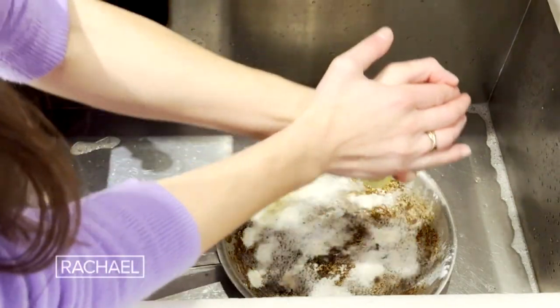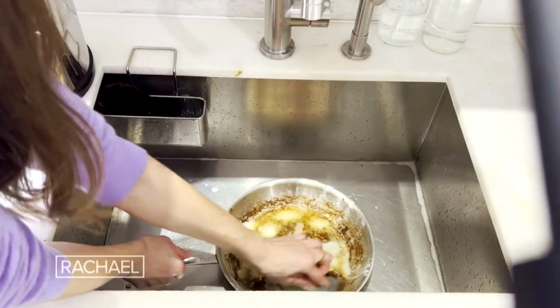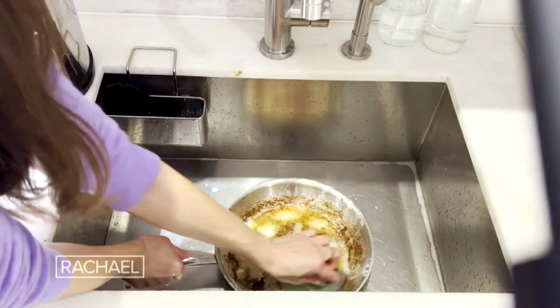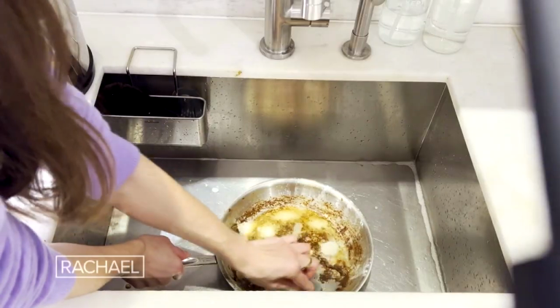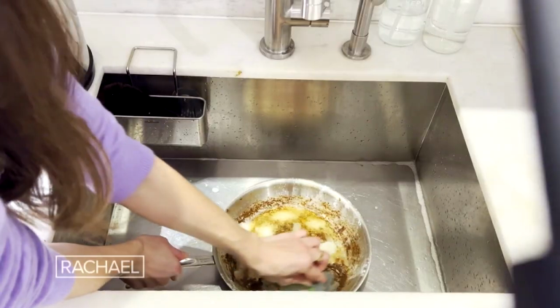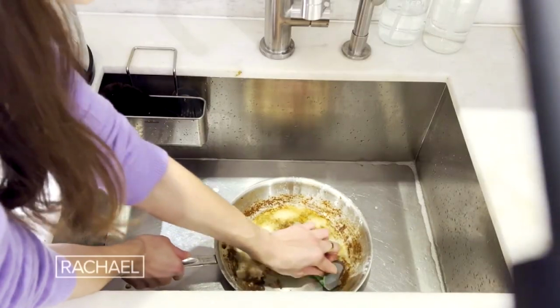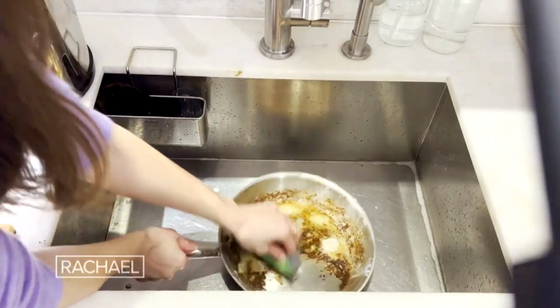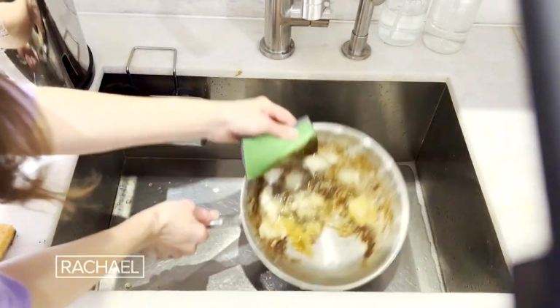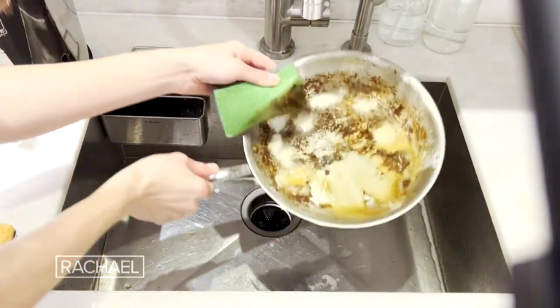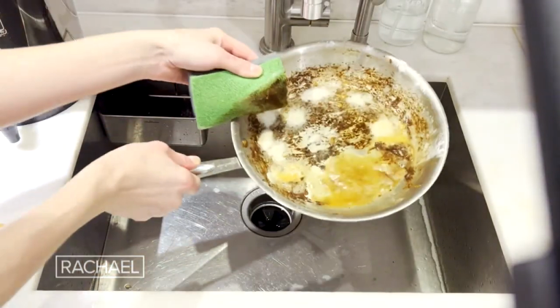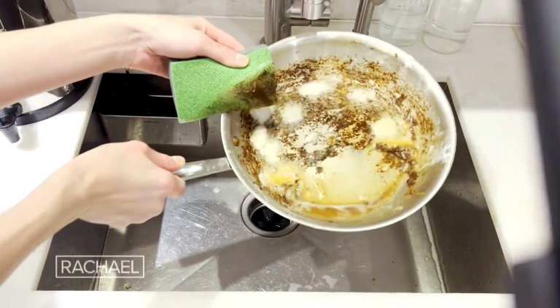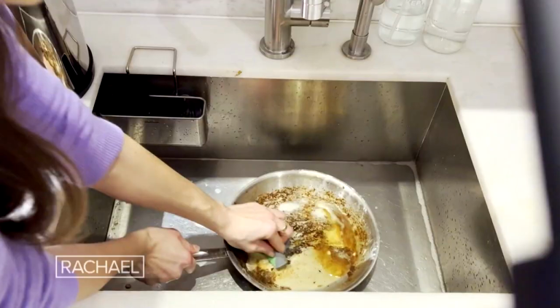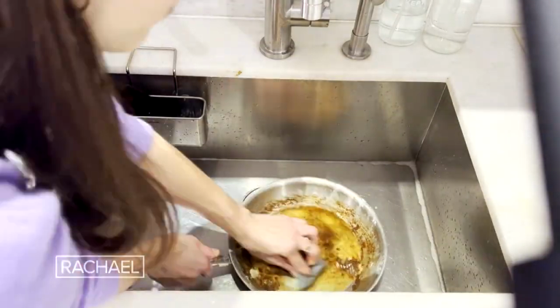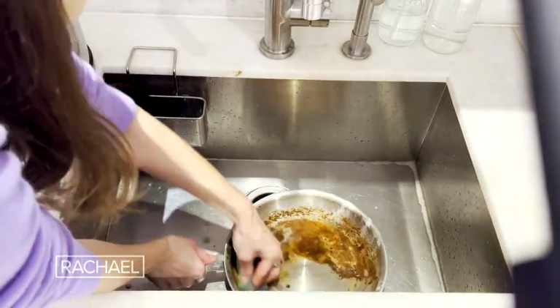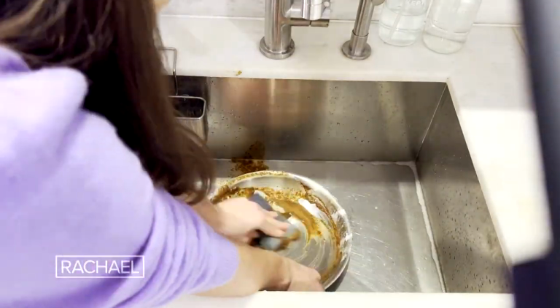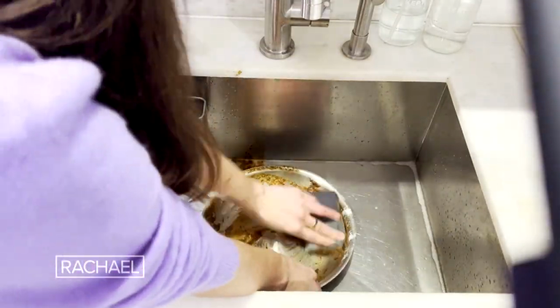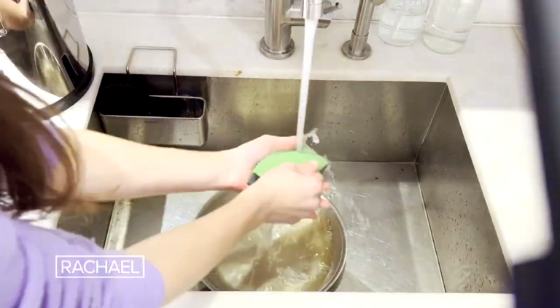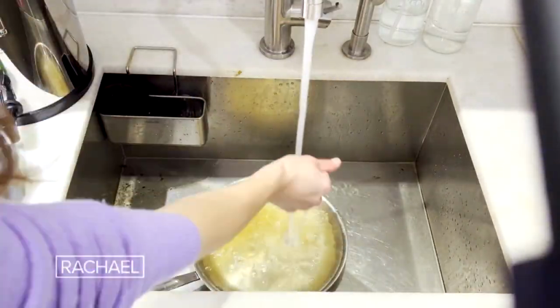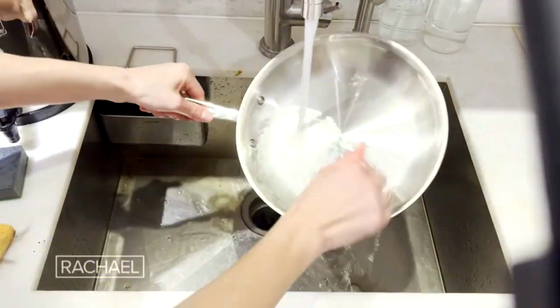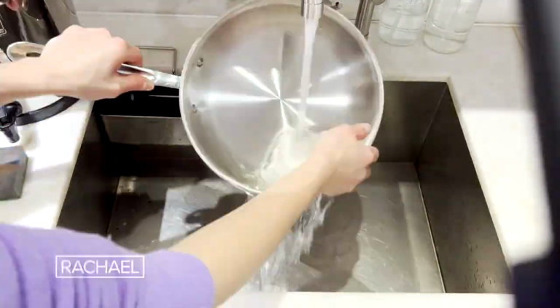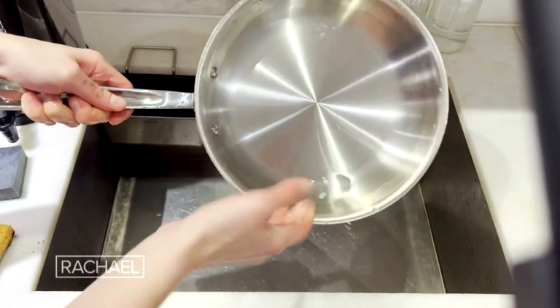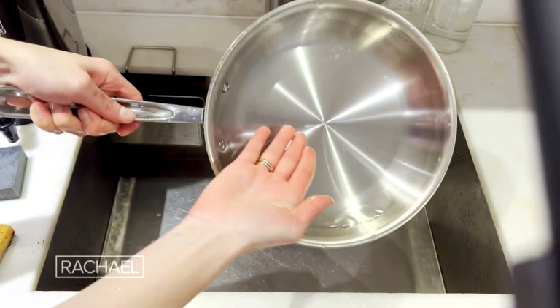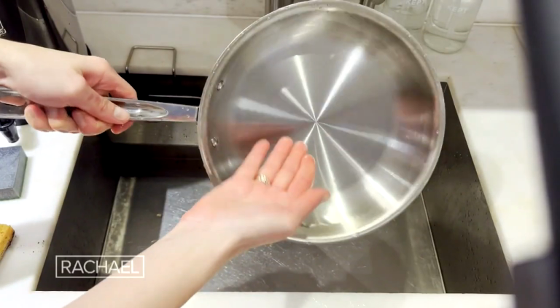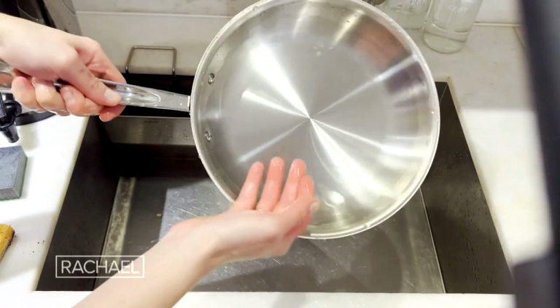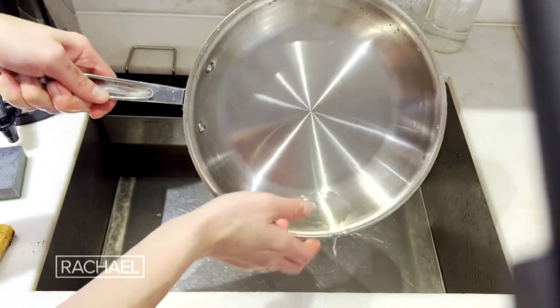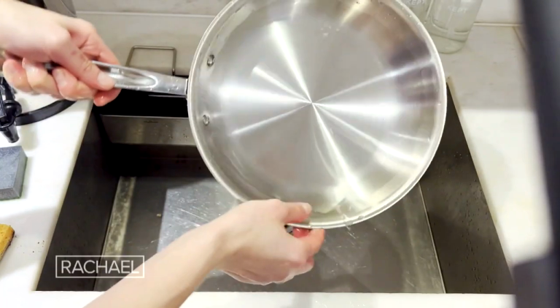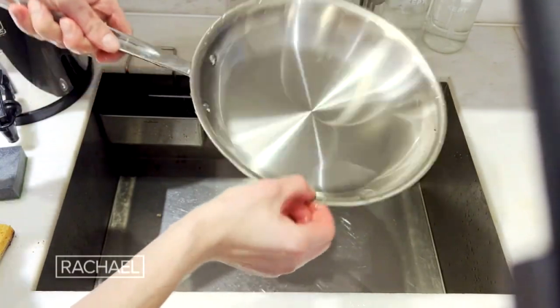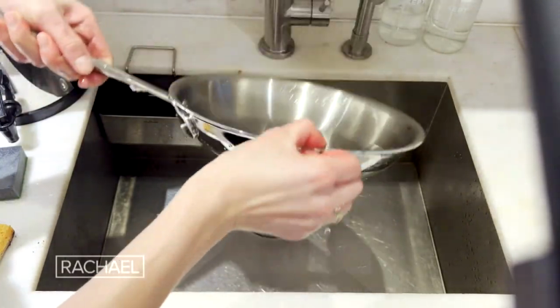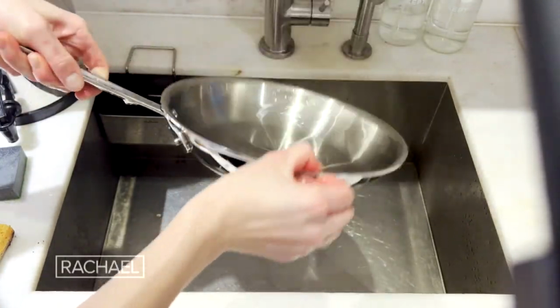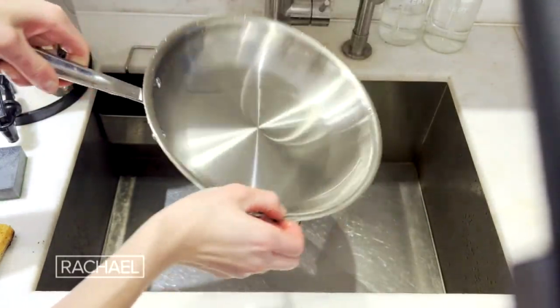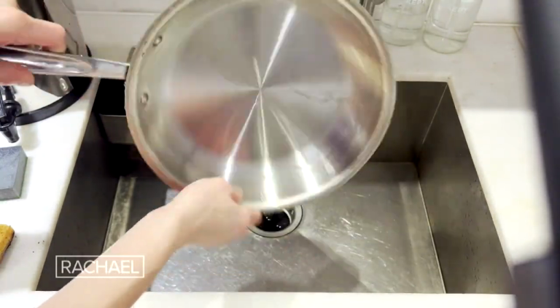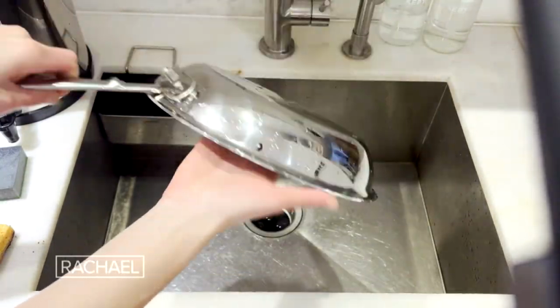Let it sit for 10 minutes and then that grease will just melt right off. Your pan is sparkling clean.